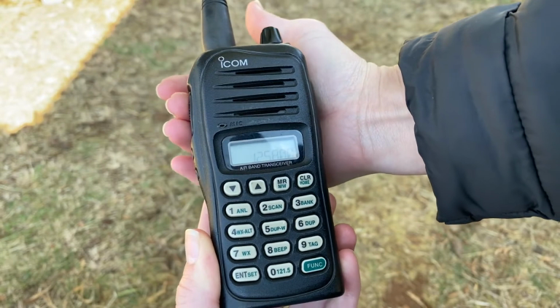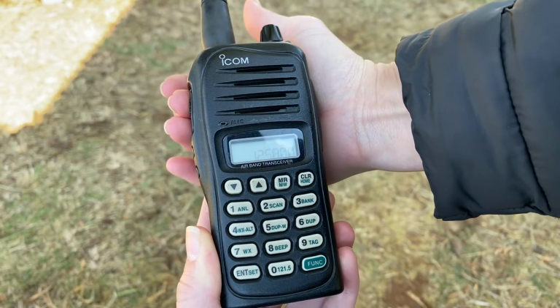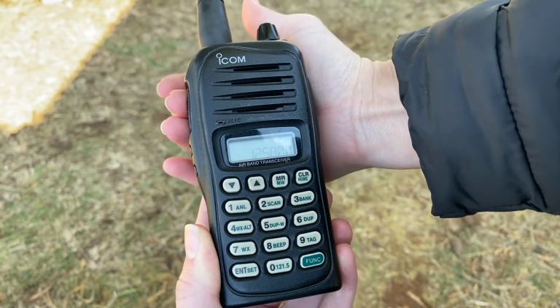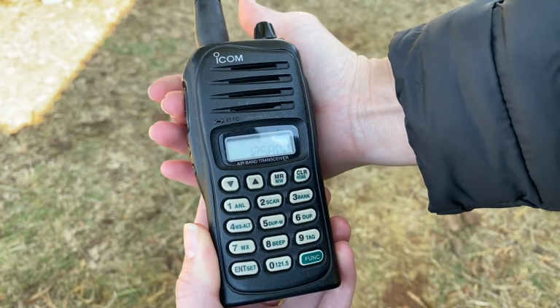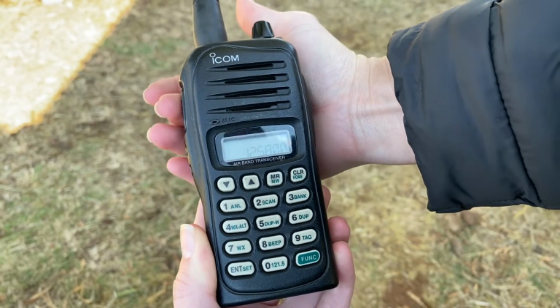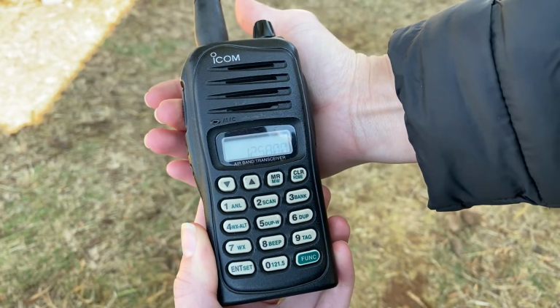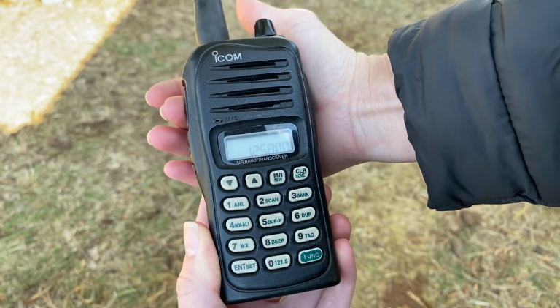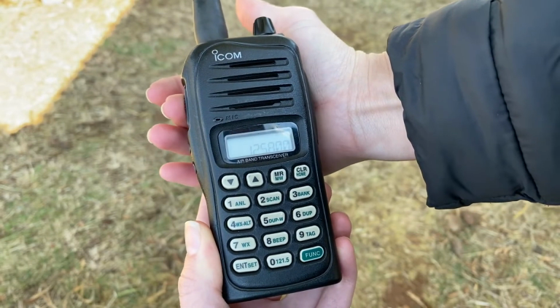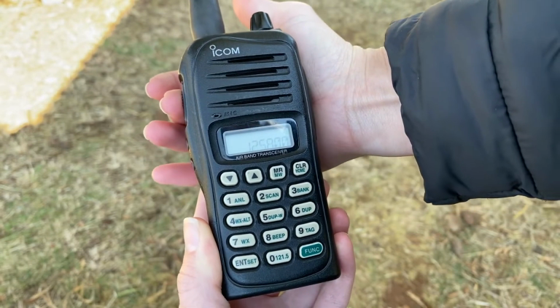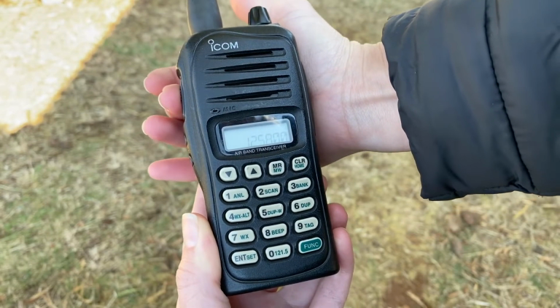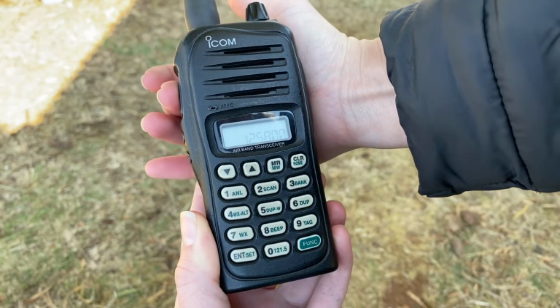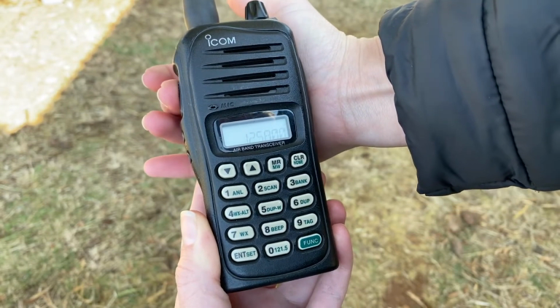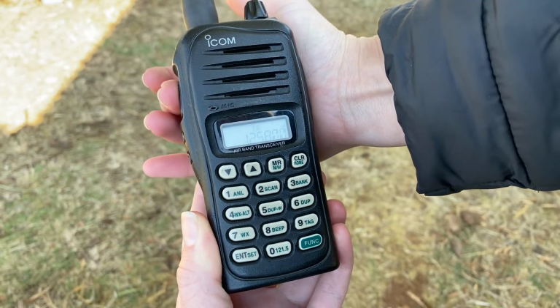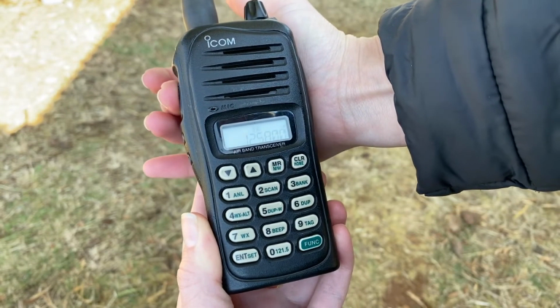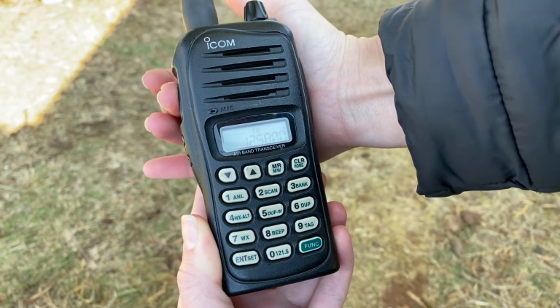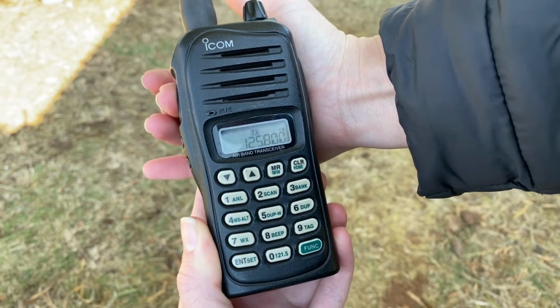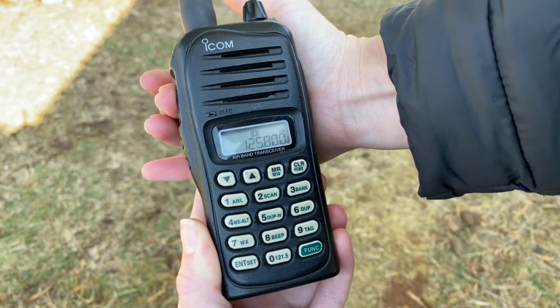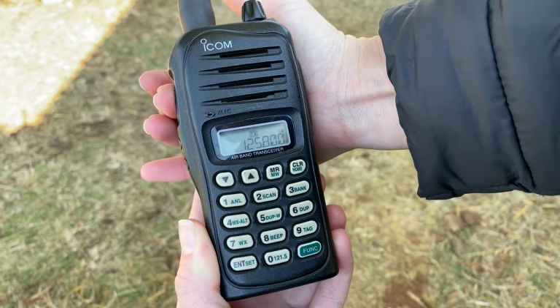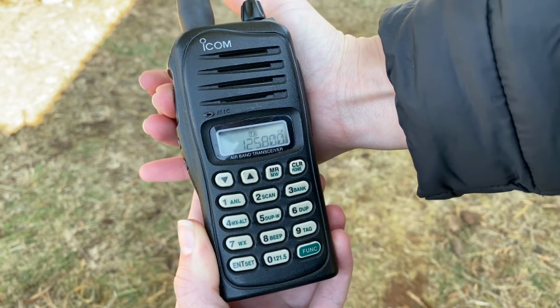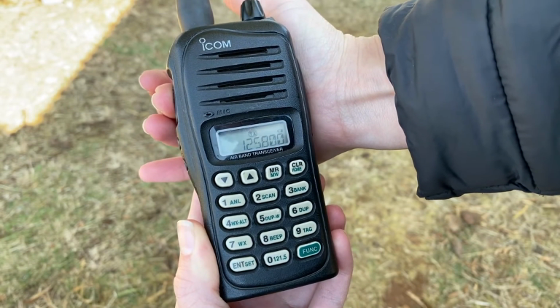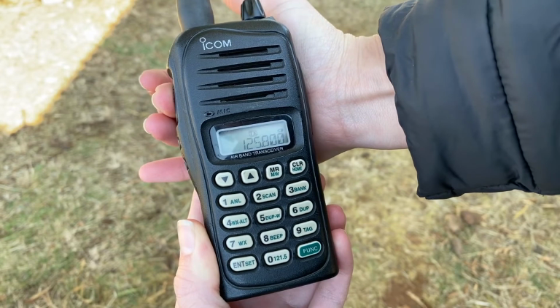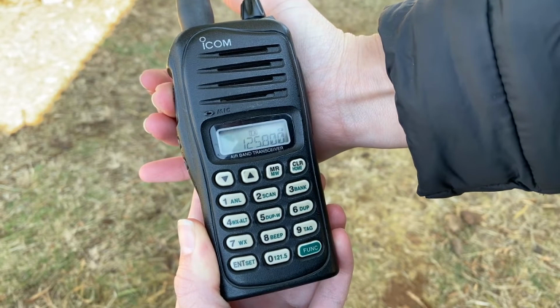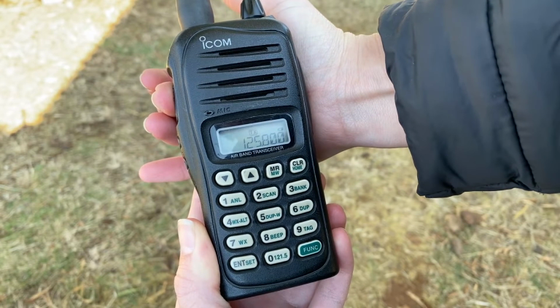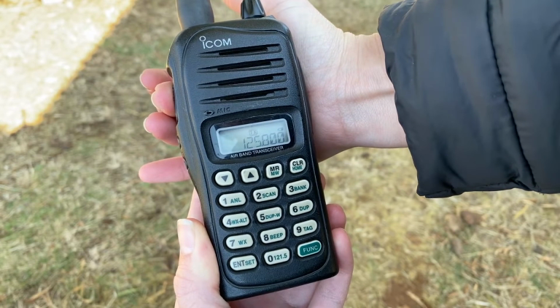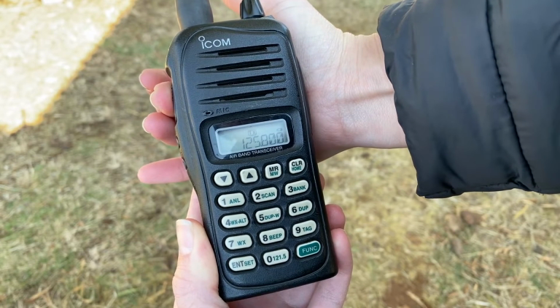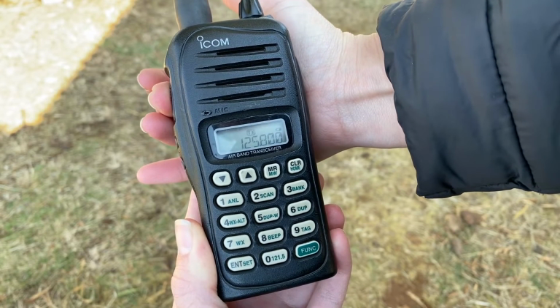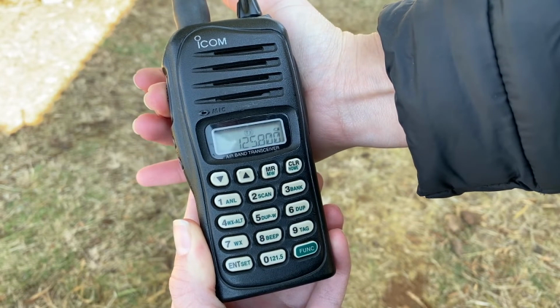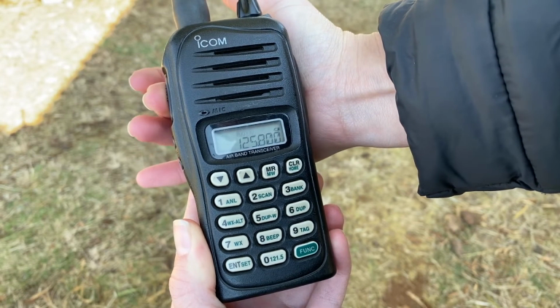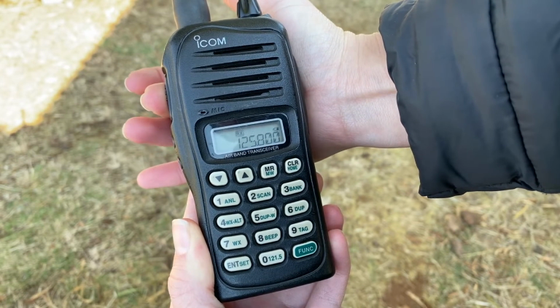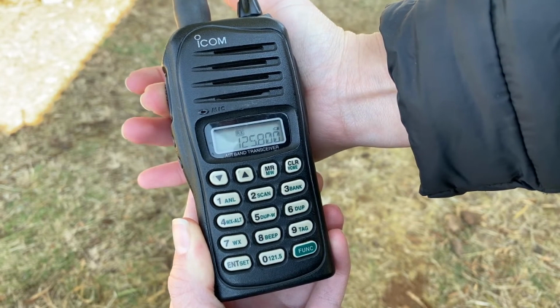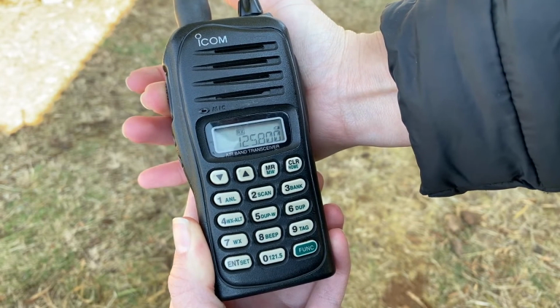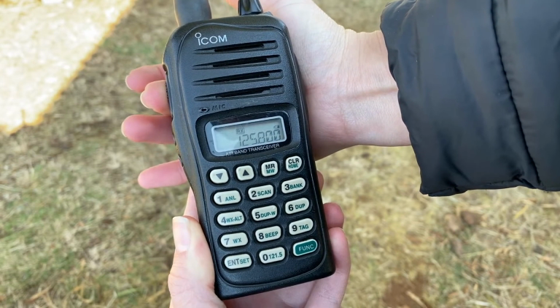Hold the radio in your palm and keep the PTT button depressed. A TX will display on the screen to indicate a transmission is in progress.